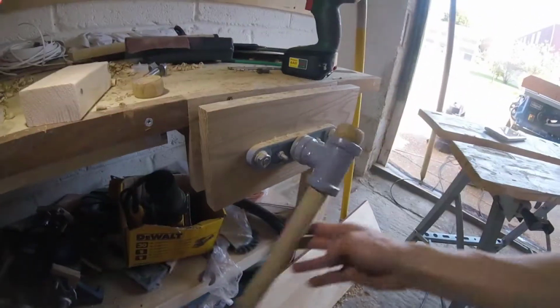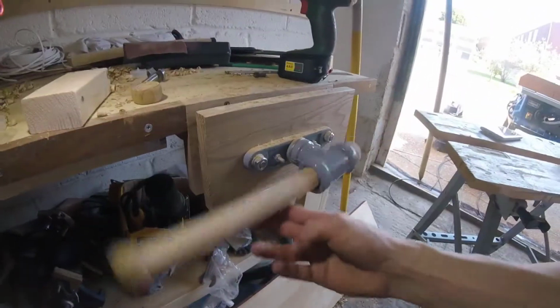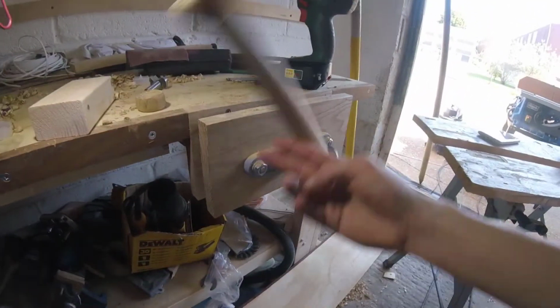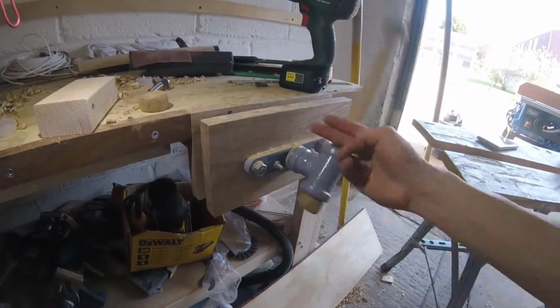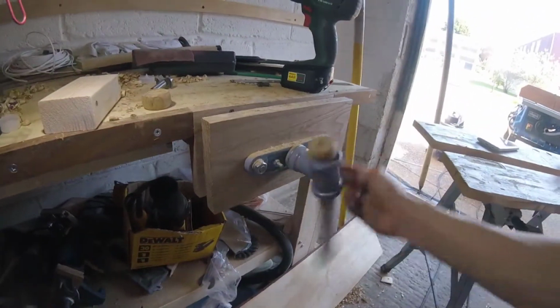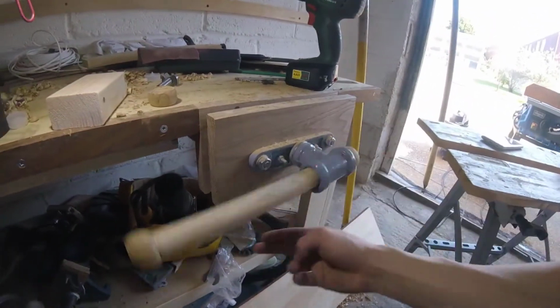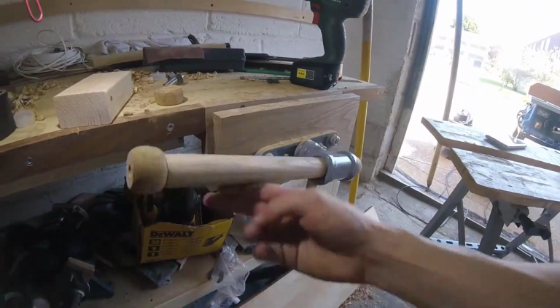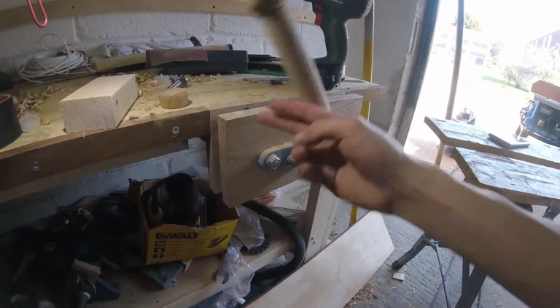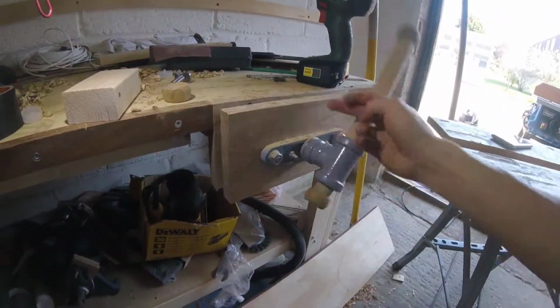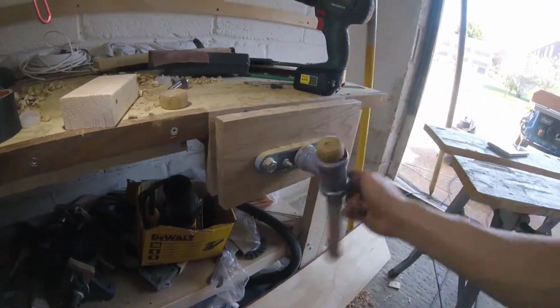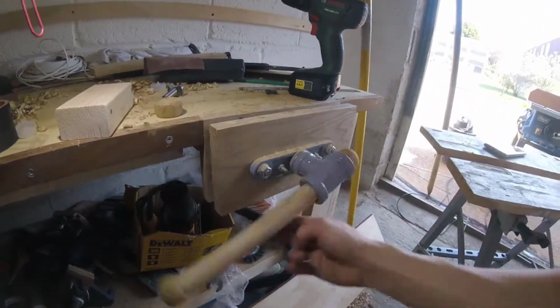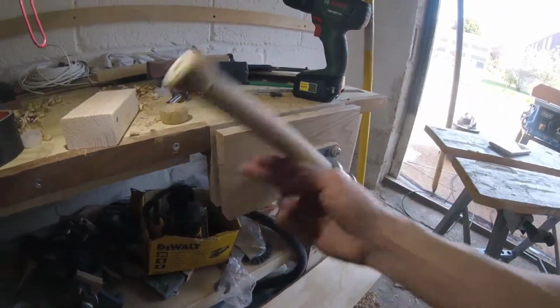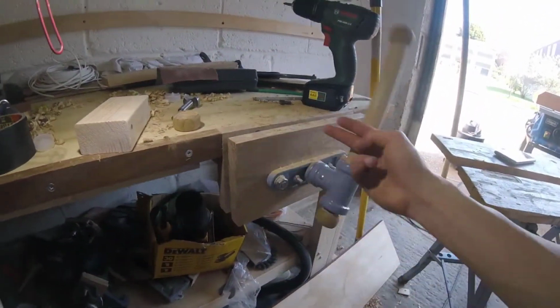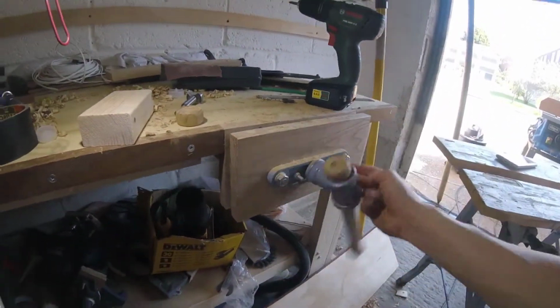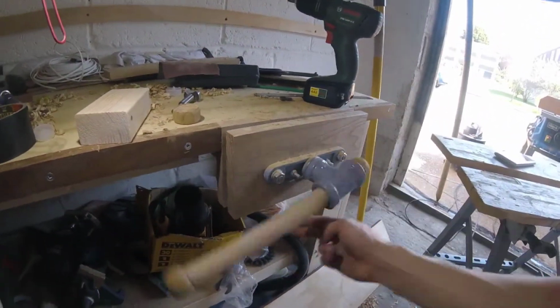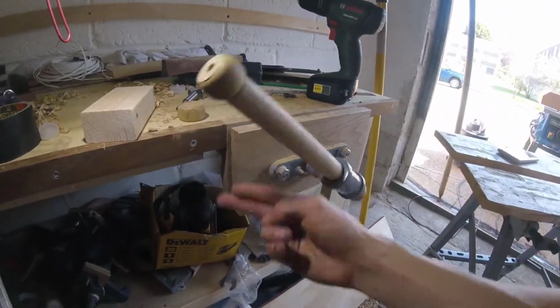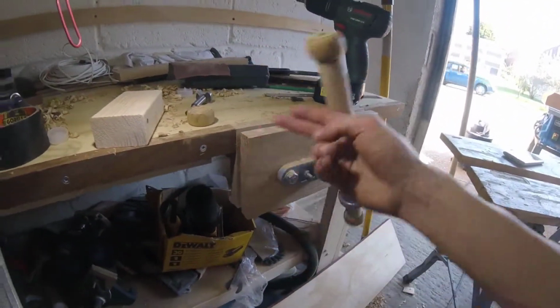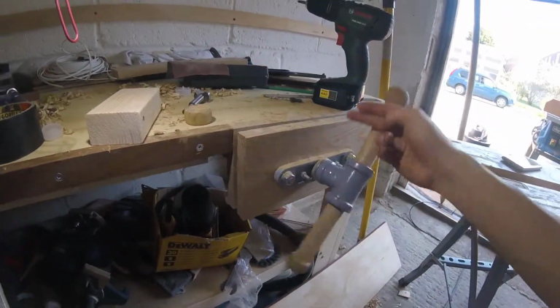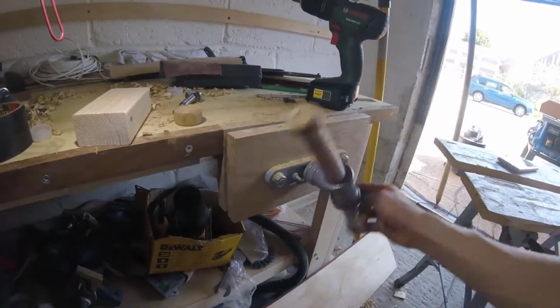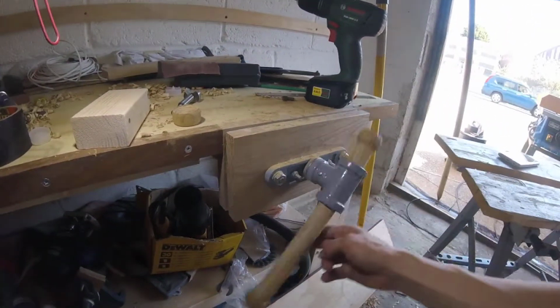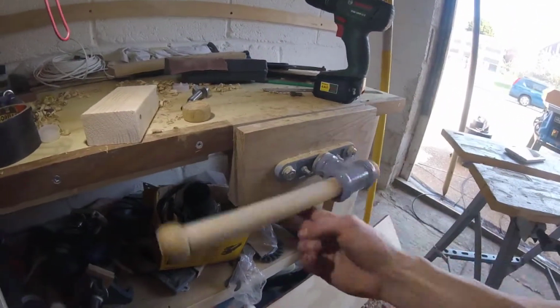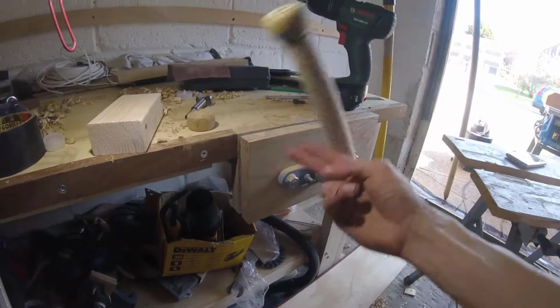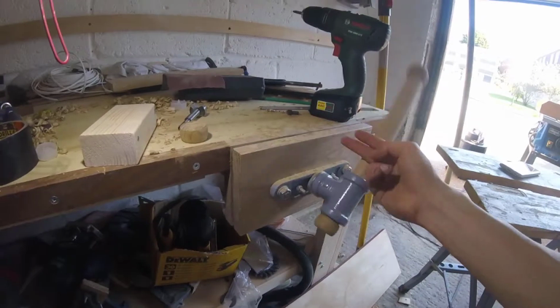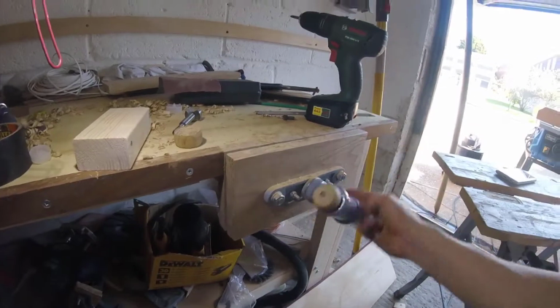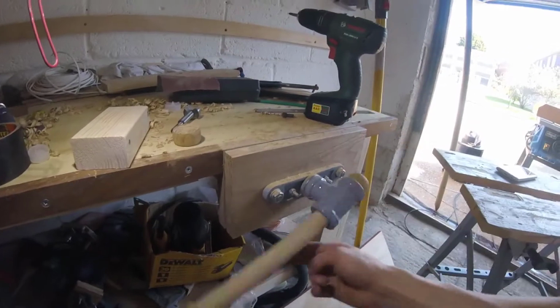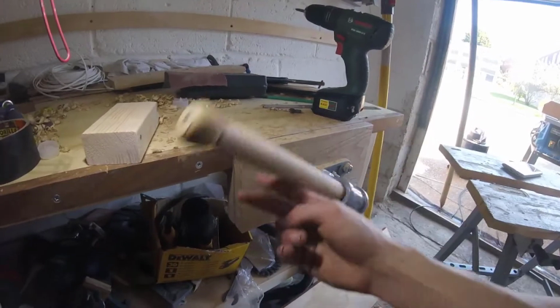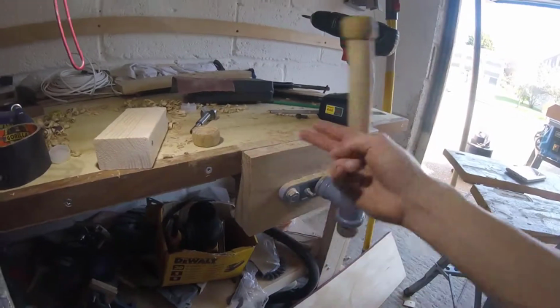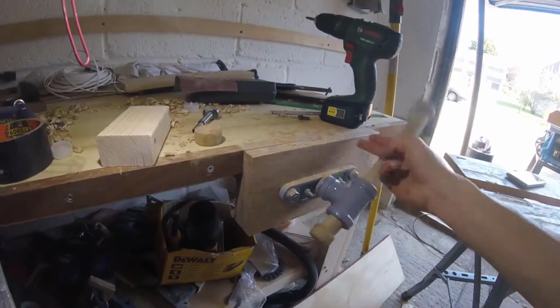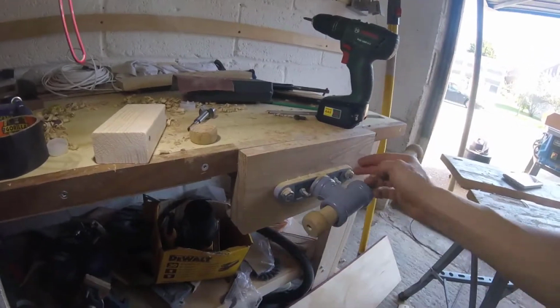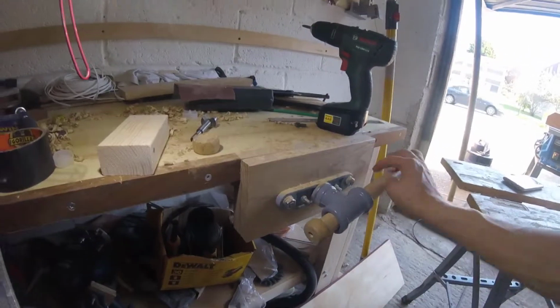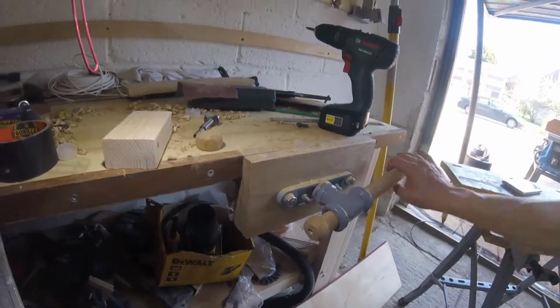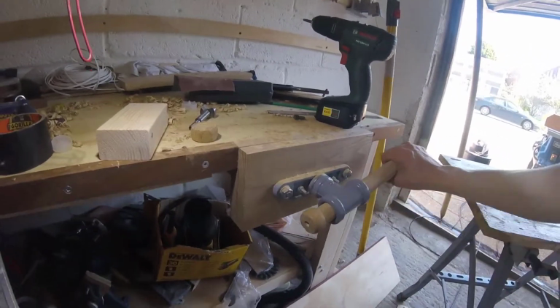Once you've screwed your end block on, you're now done and ready to use your vice handle.